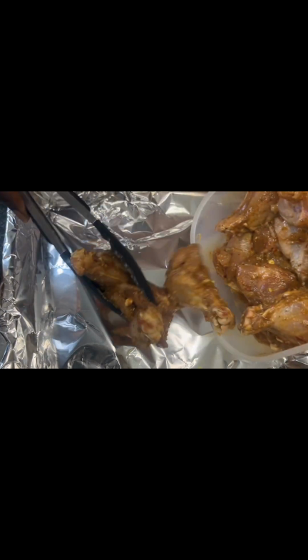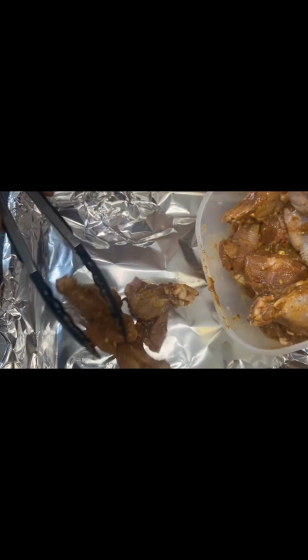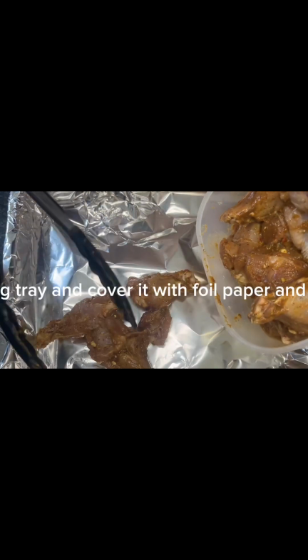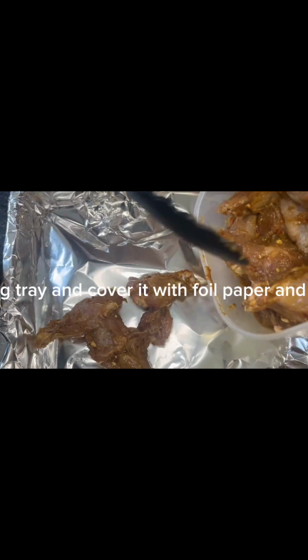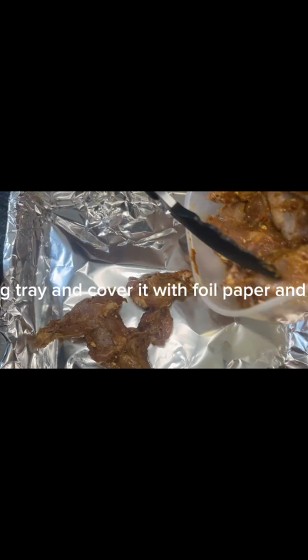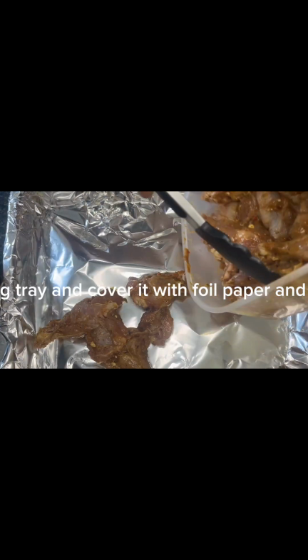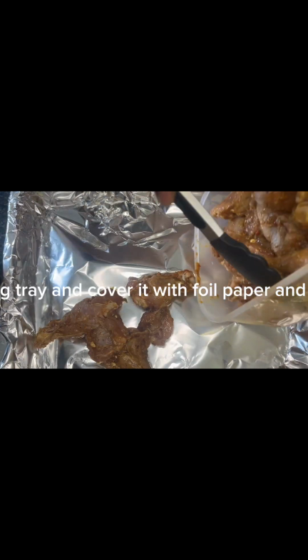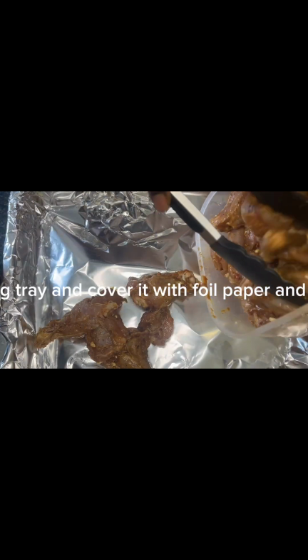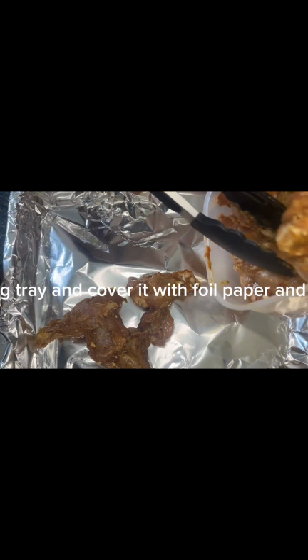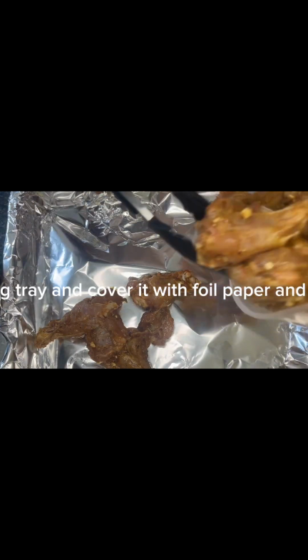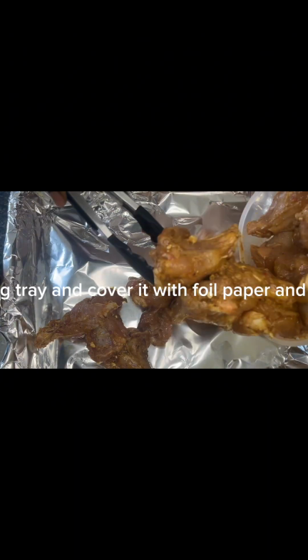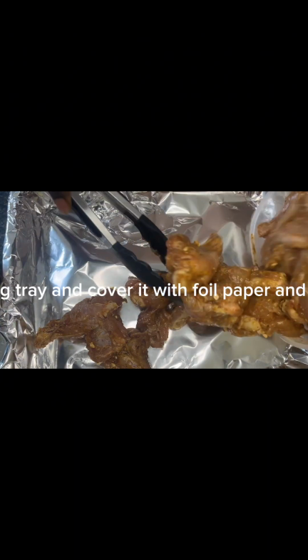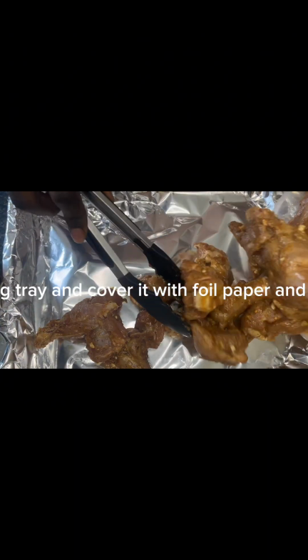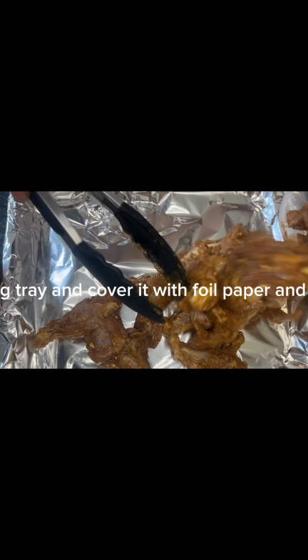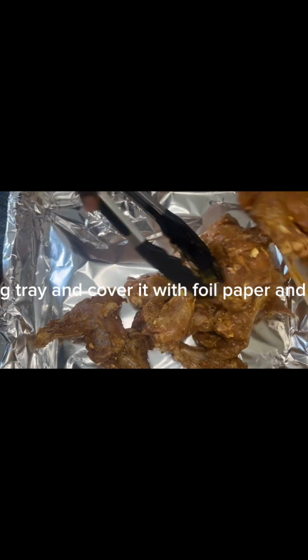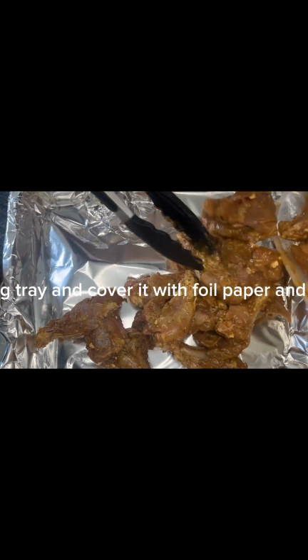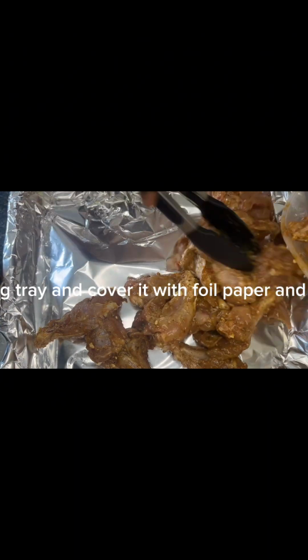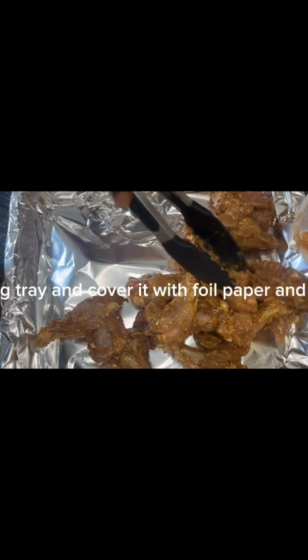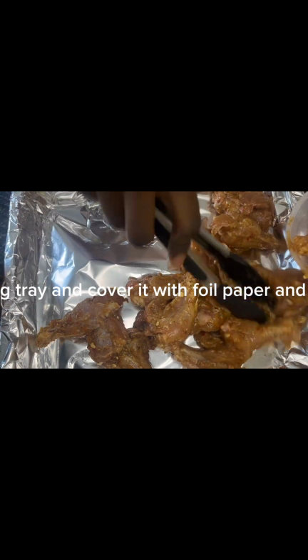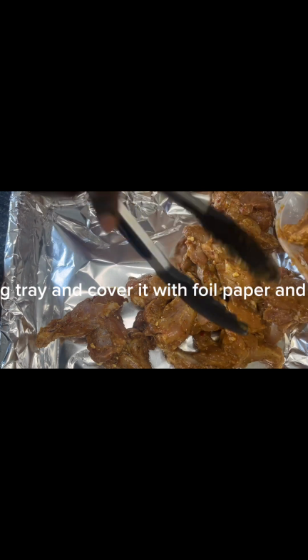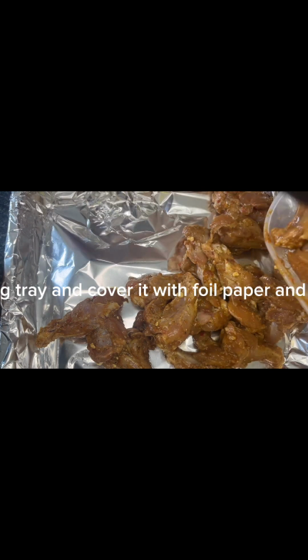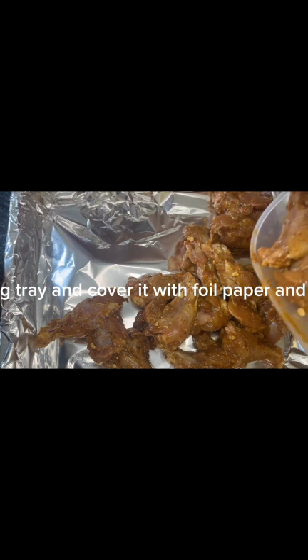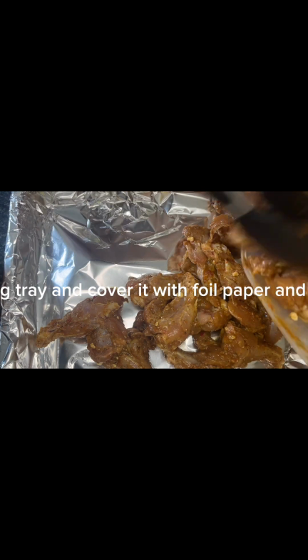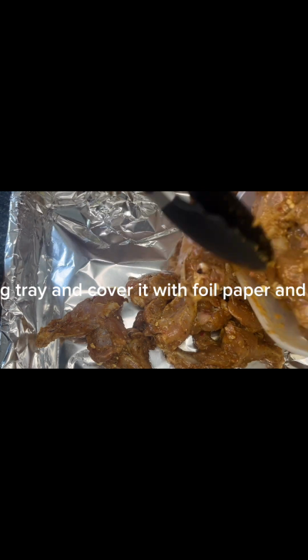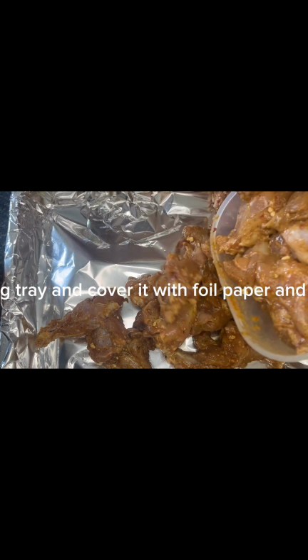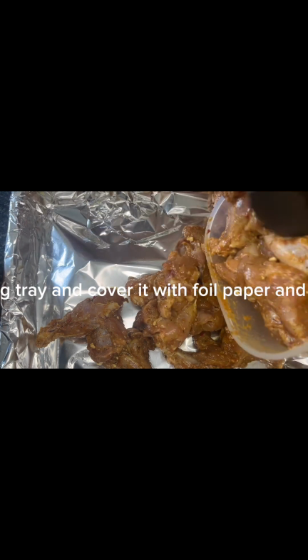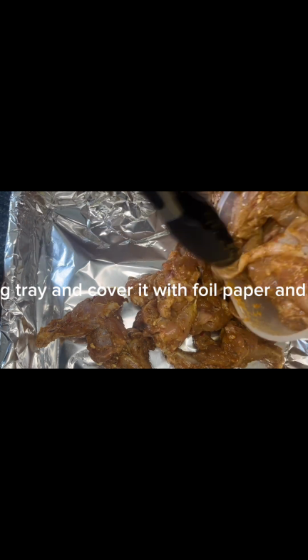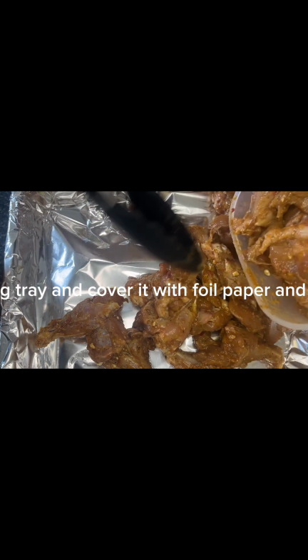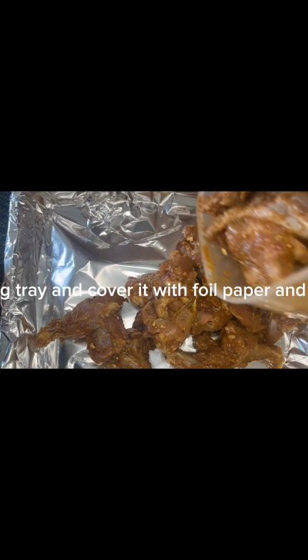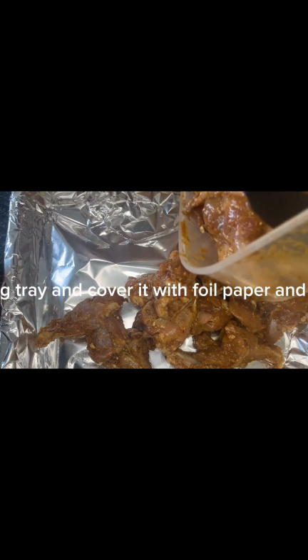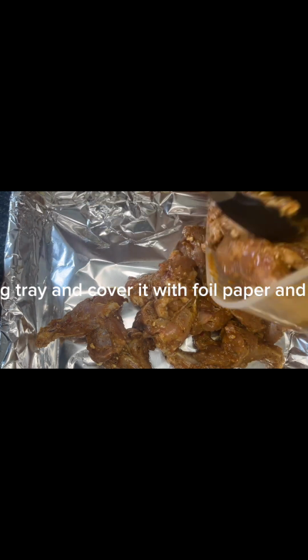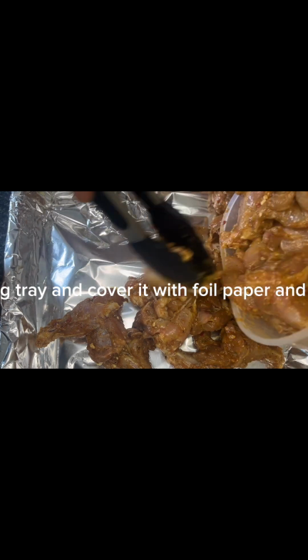Then put the chicken in a baking tray and cover it with foil paper and bake for about 40 minutes.